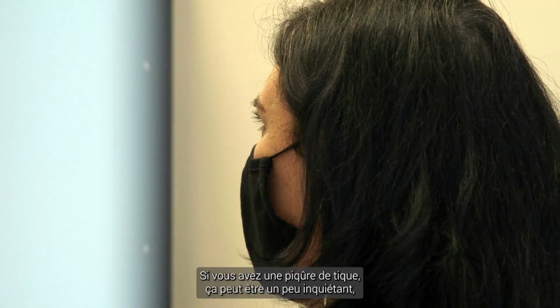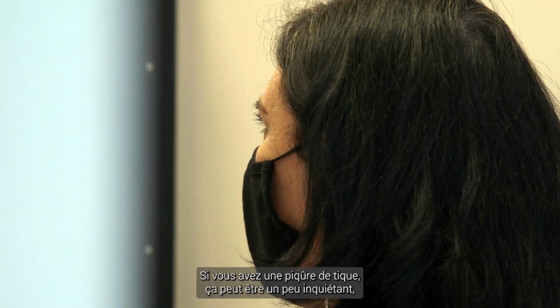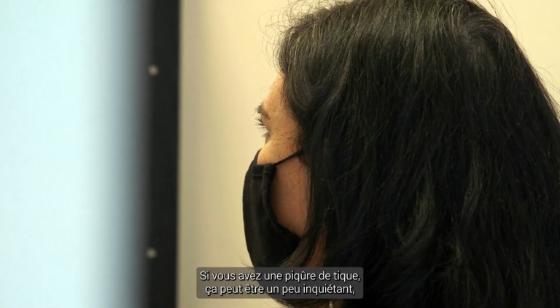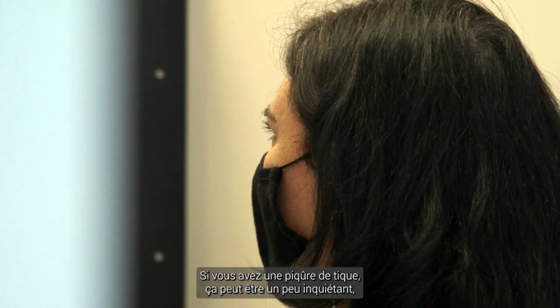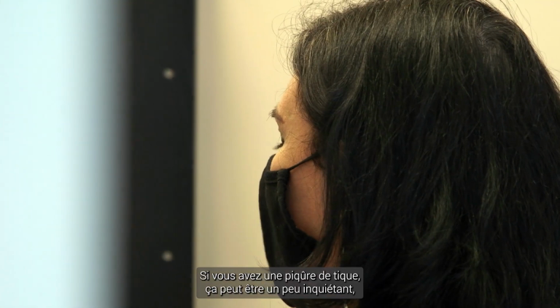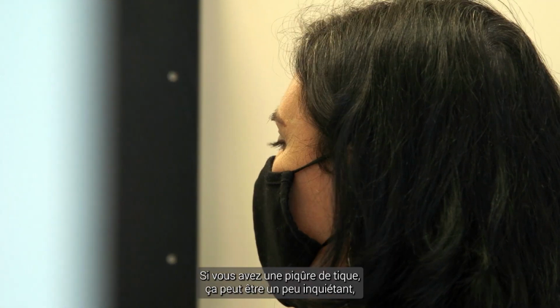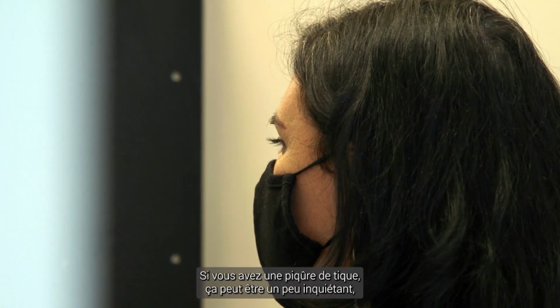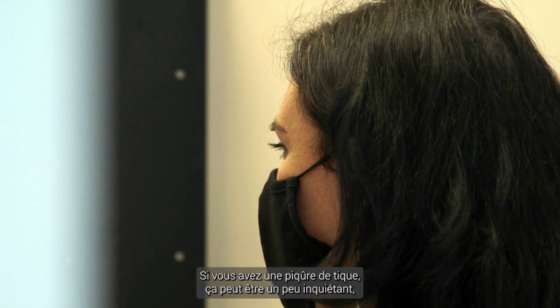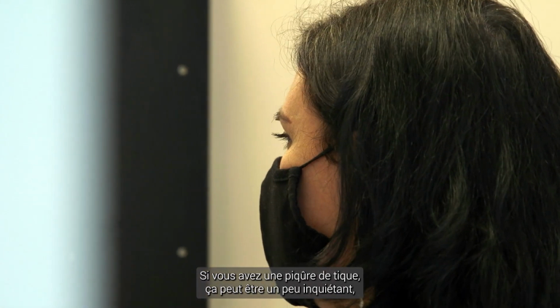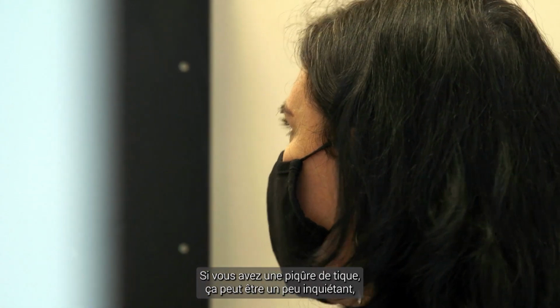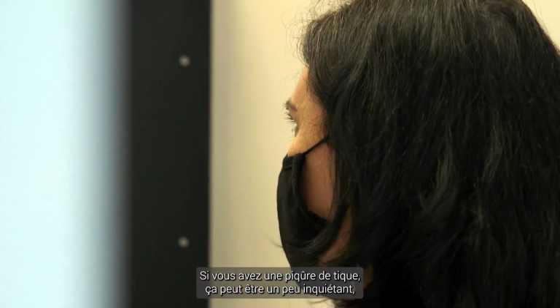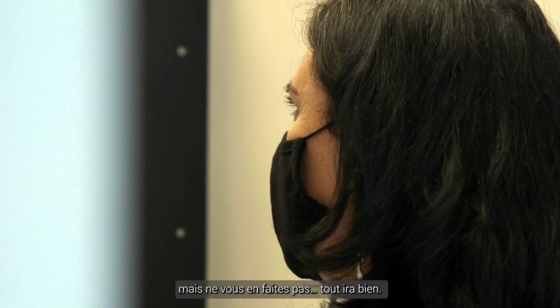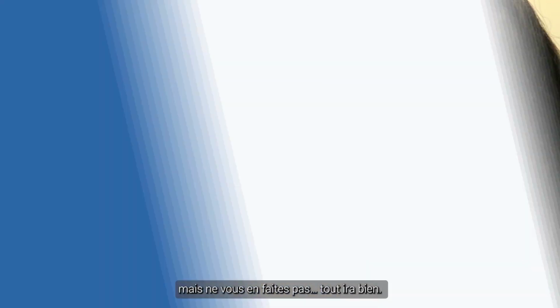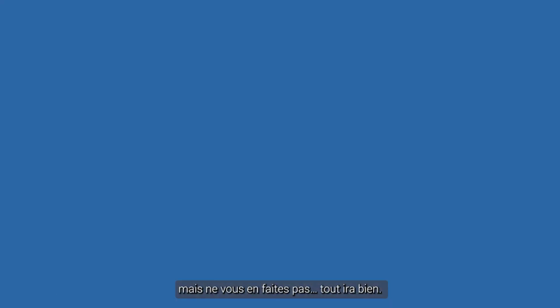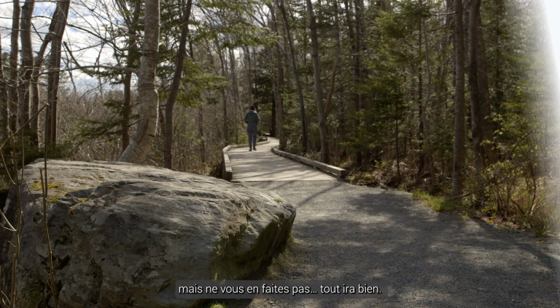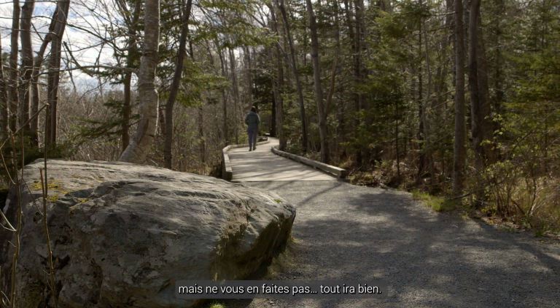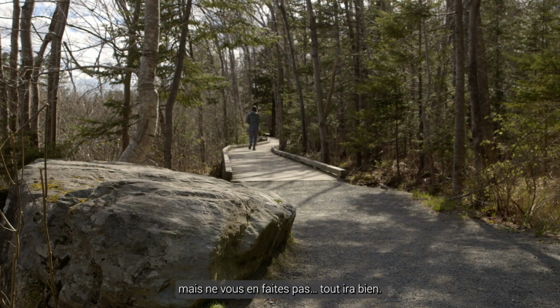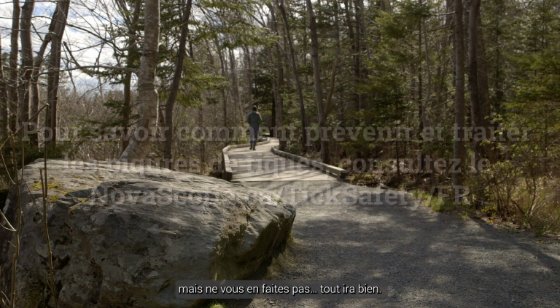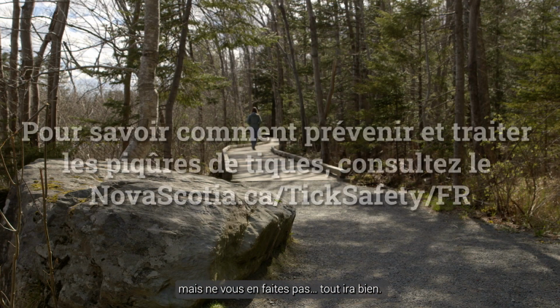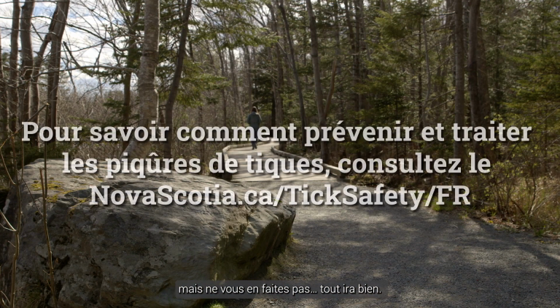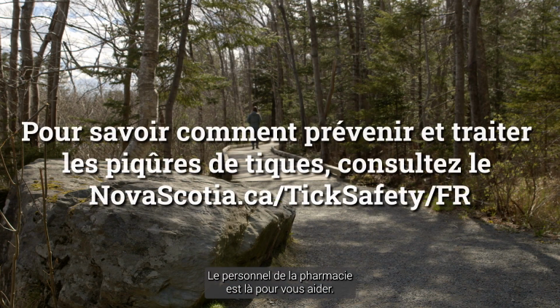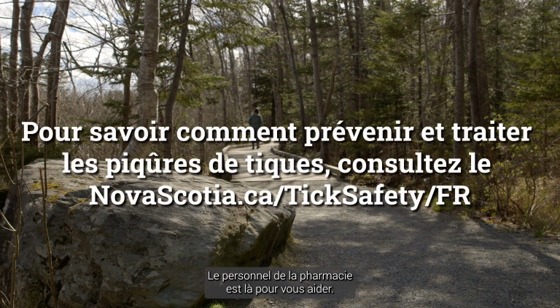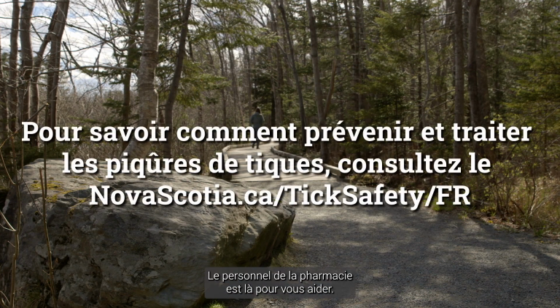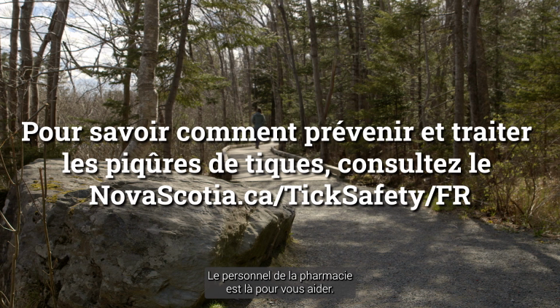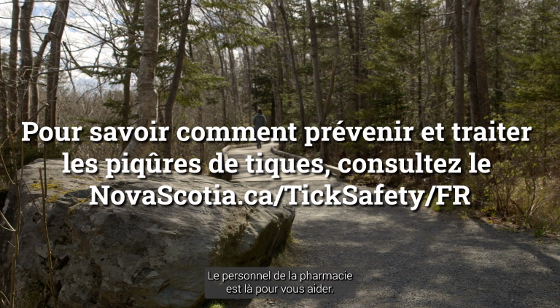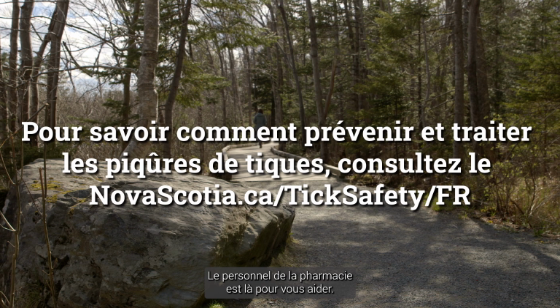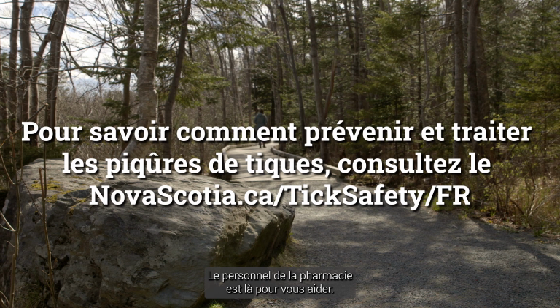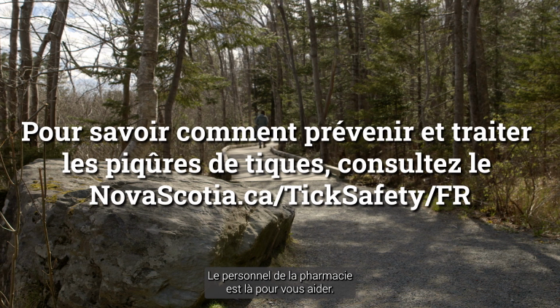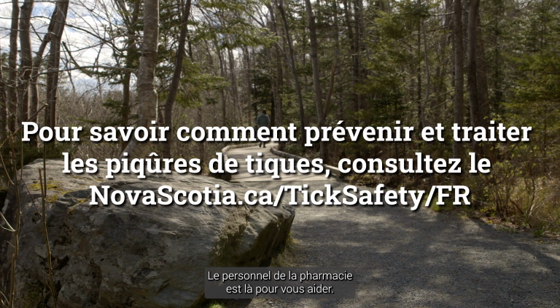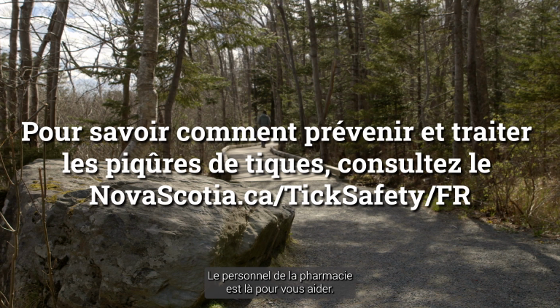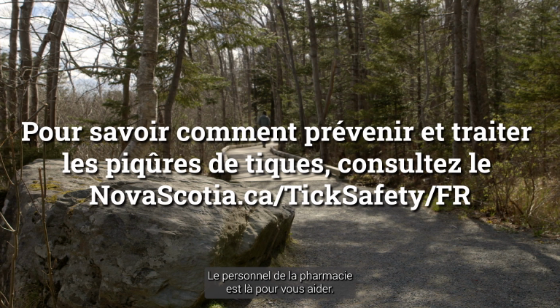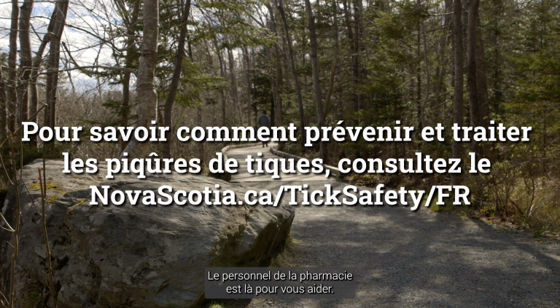When you are bitten by a tick it can be a little scary, but don't worry — you will be okay. There are pharmacy members out here ready to help.